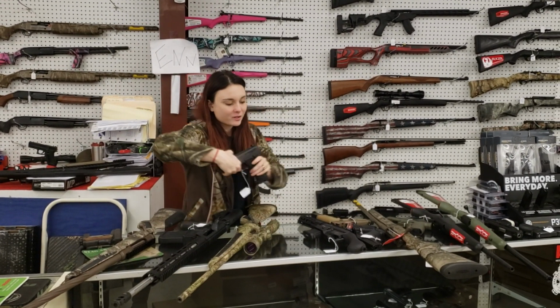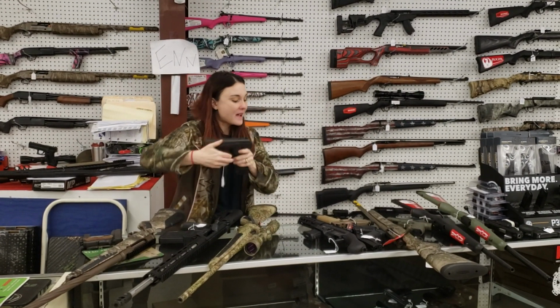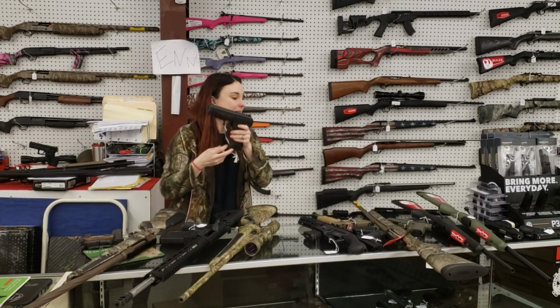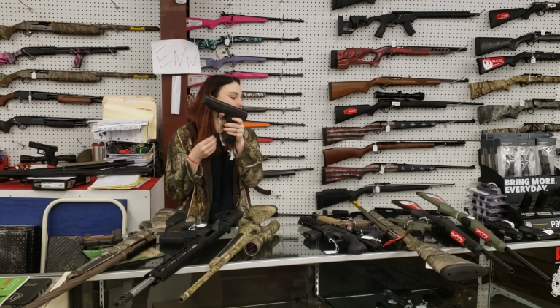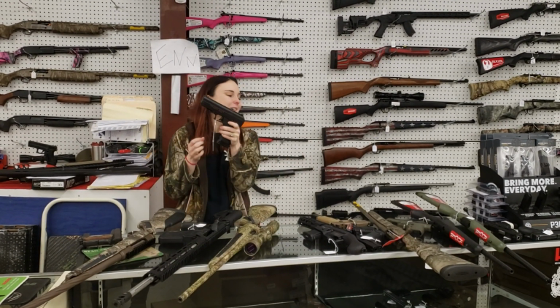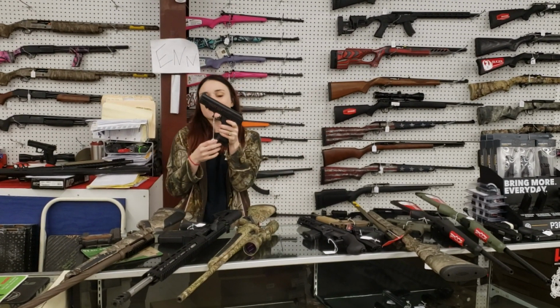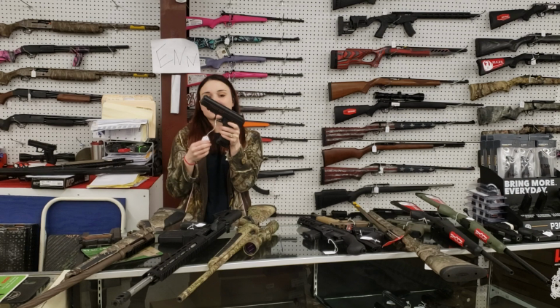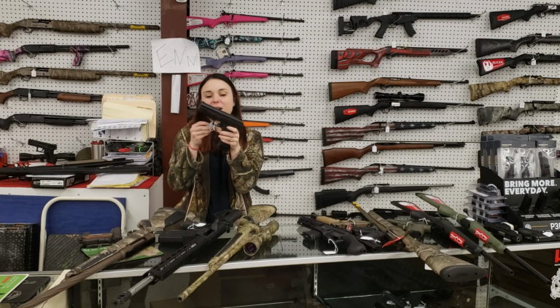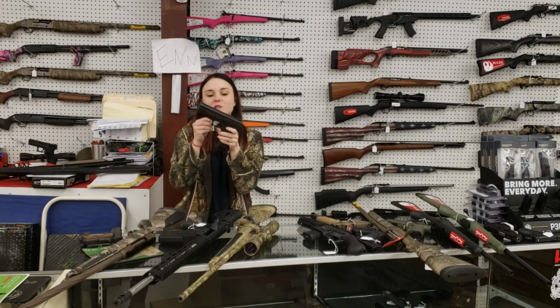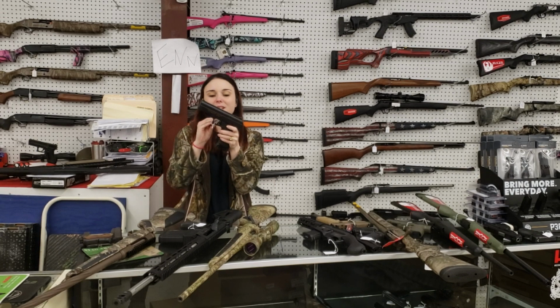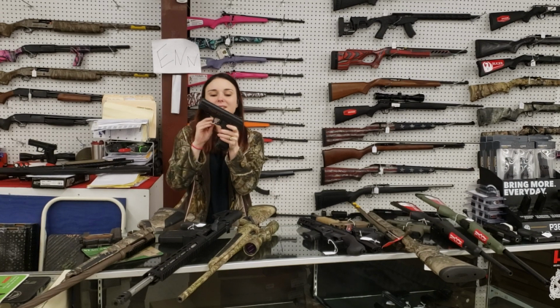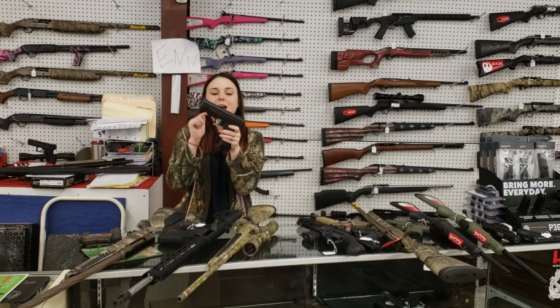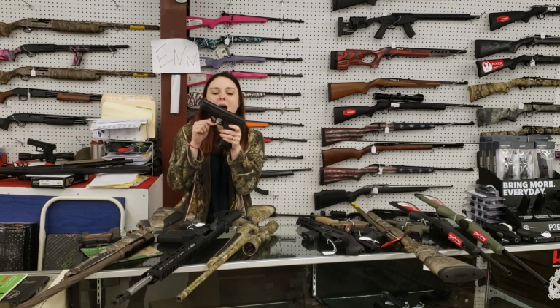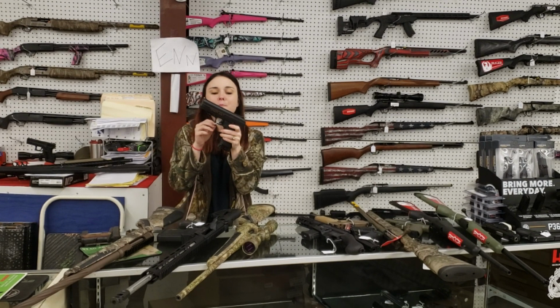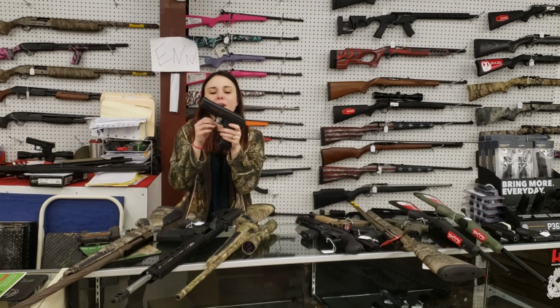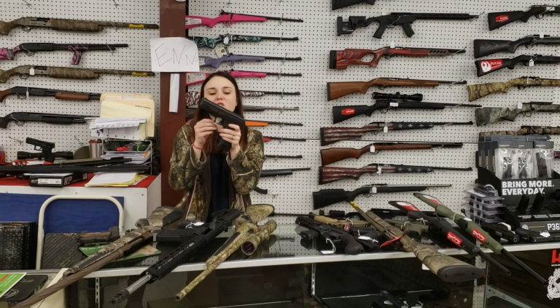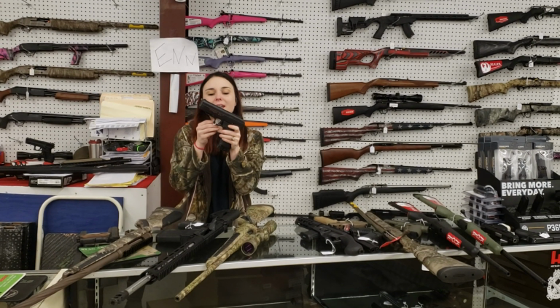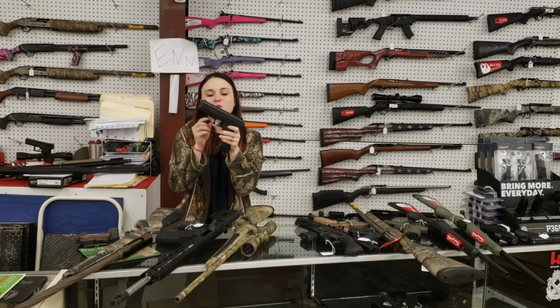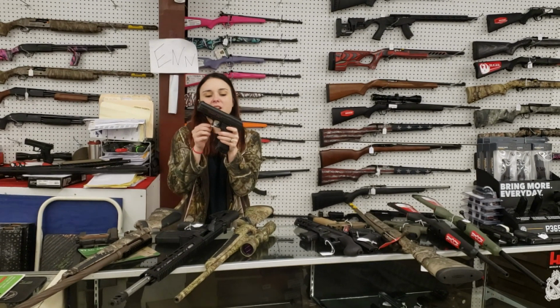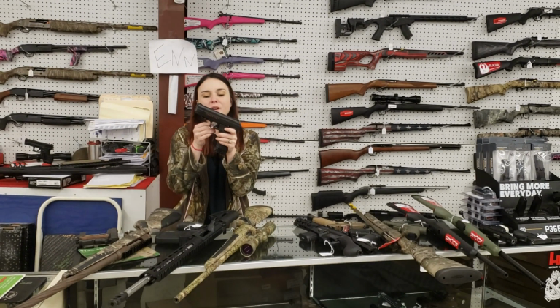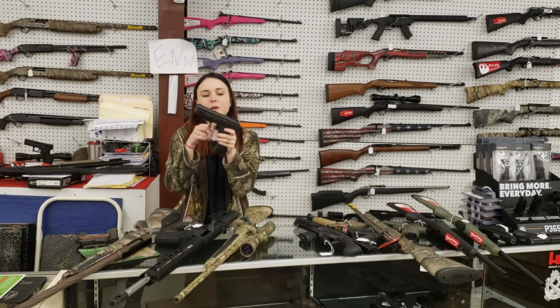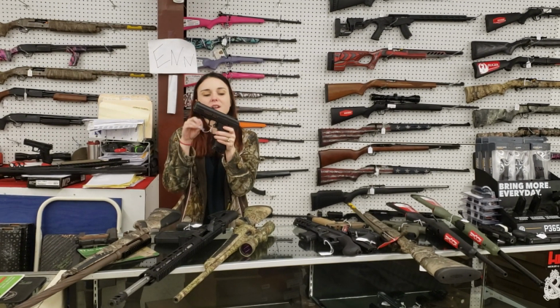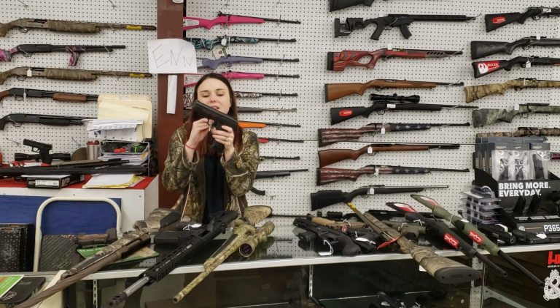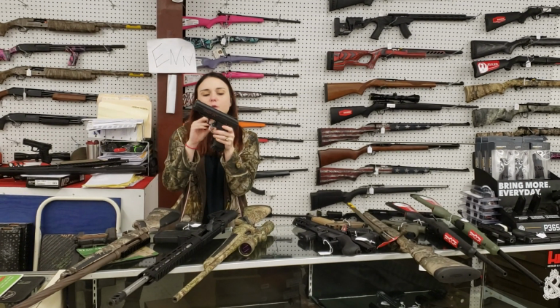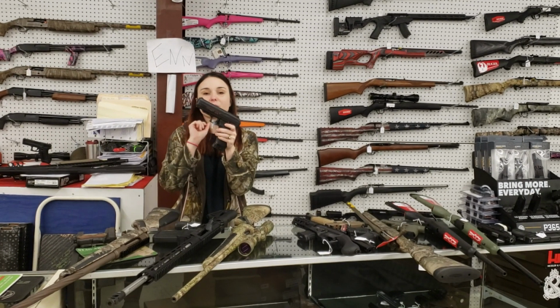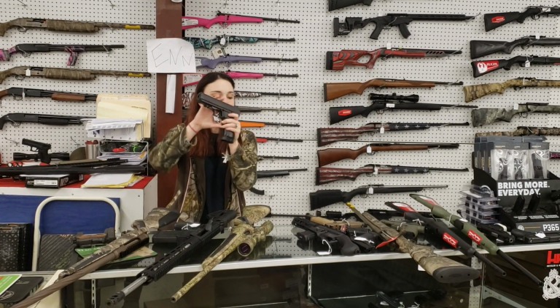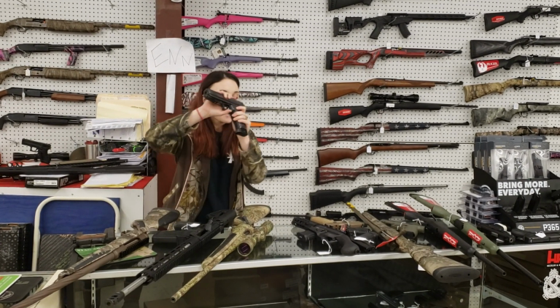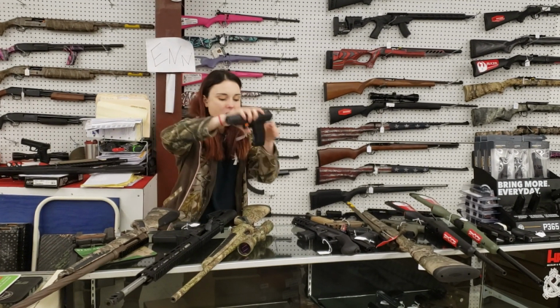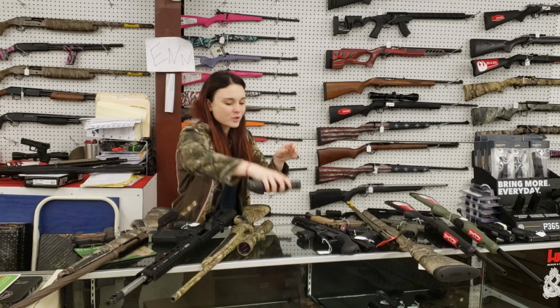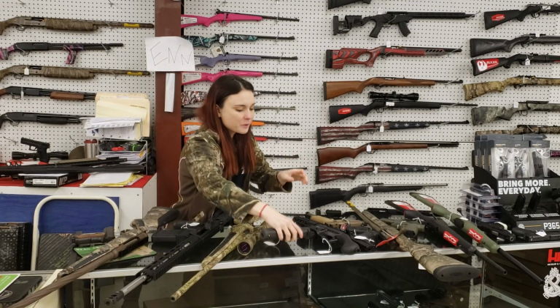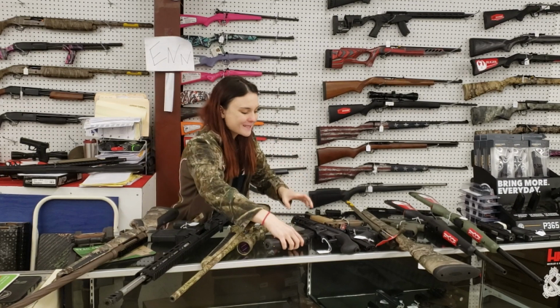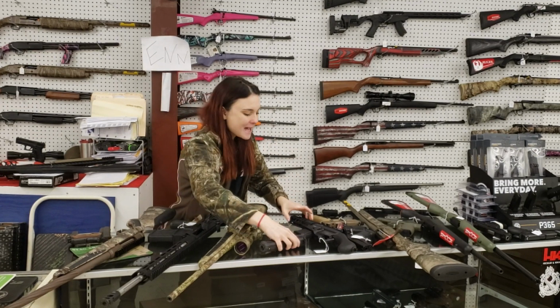Last but definitely not least of my used guns — High Point JHP with her Vox M45. 100 plus tax.